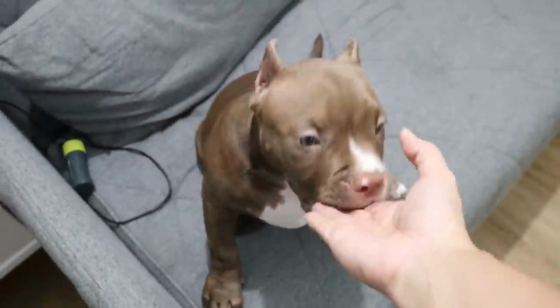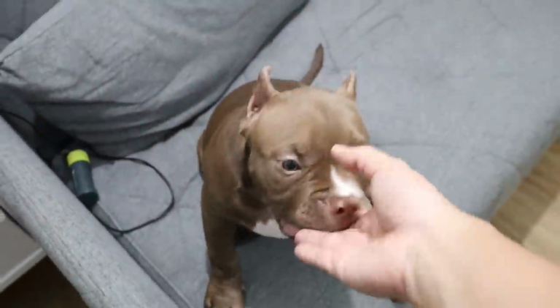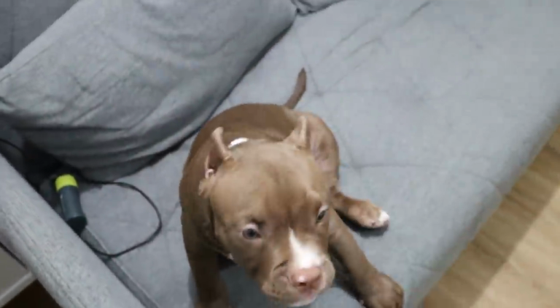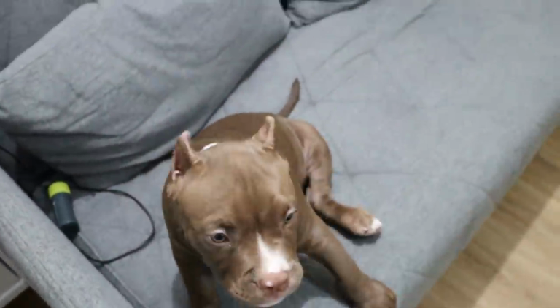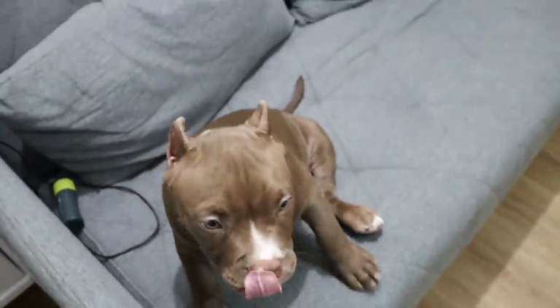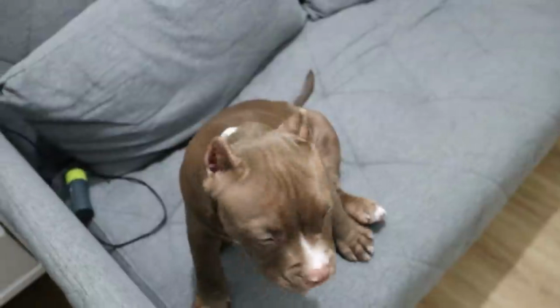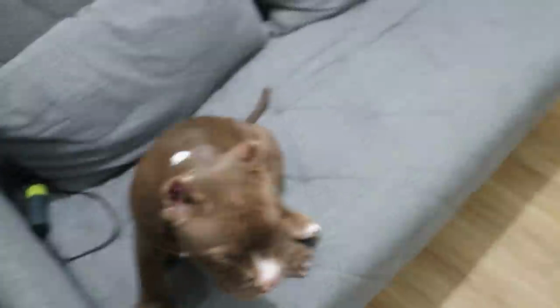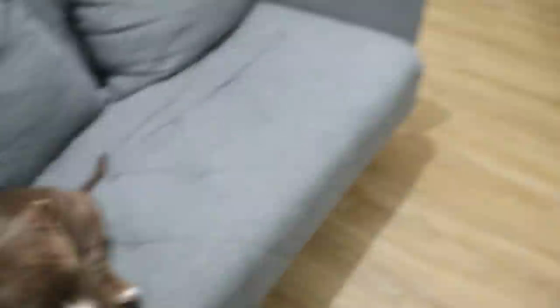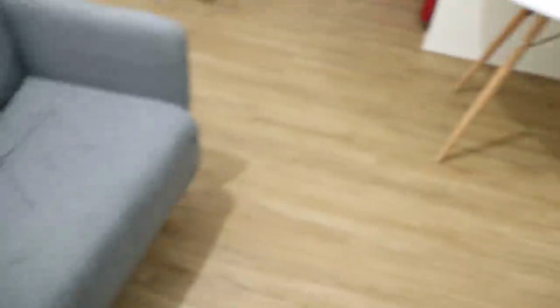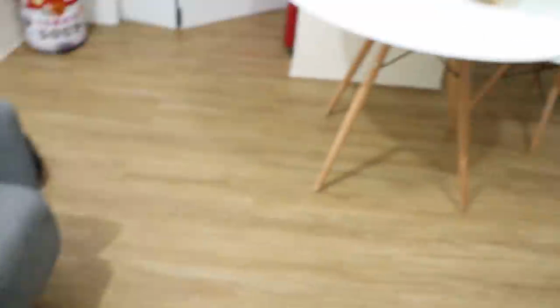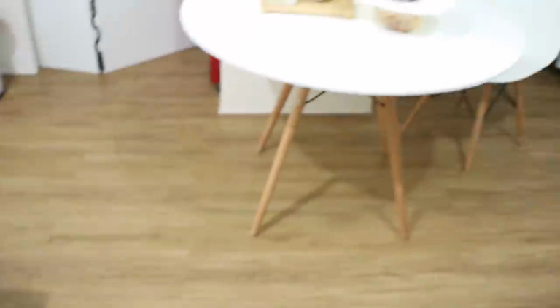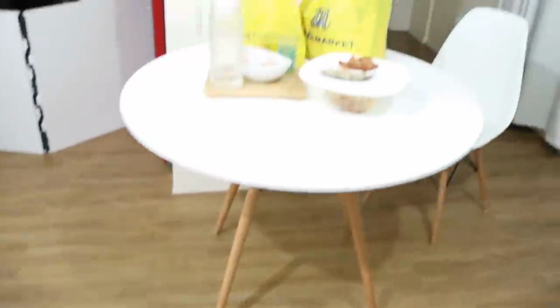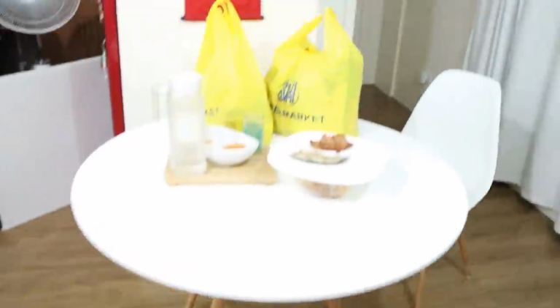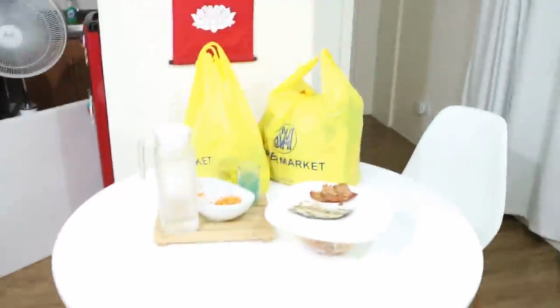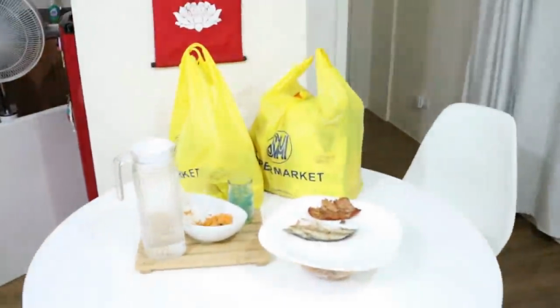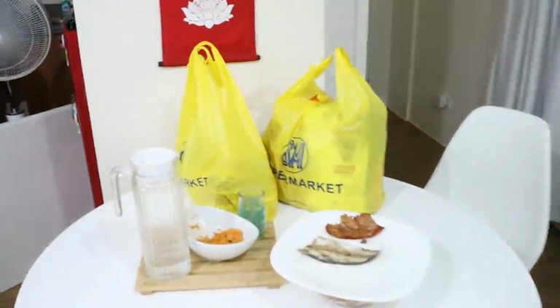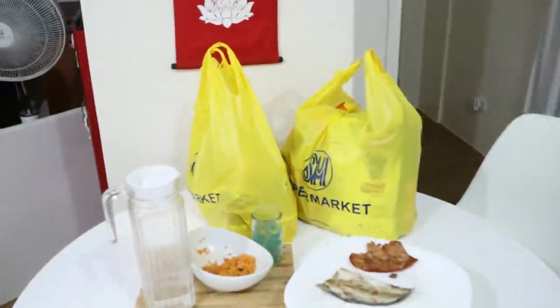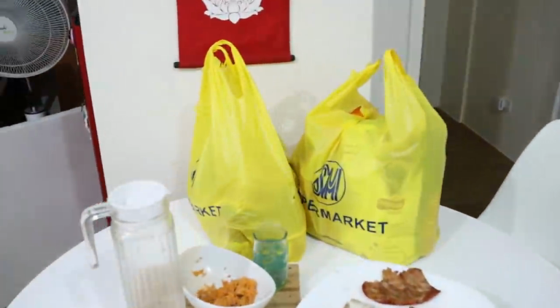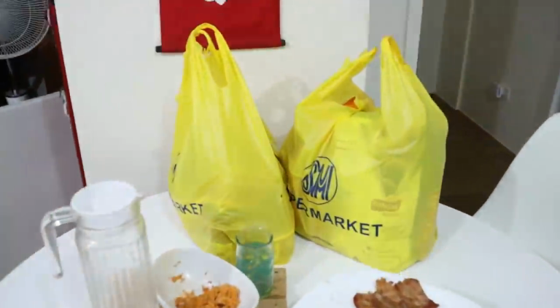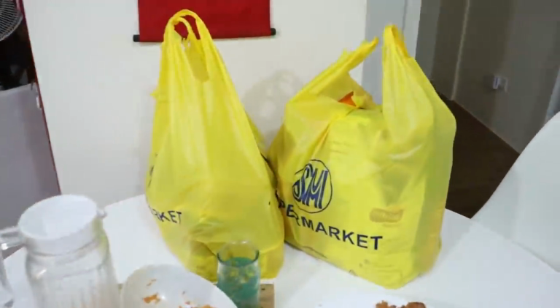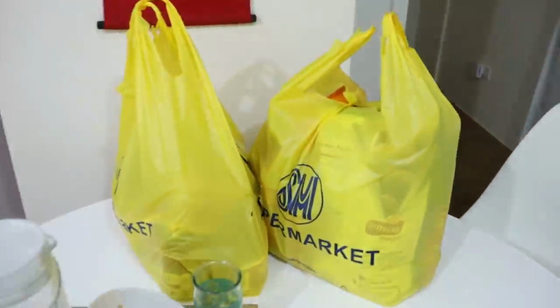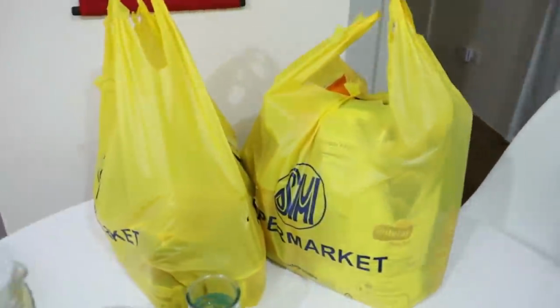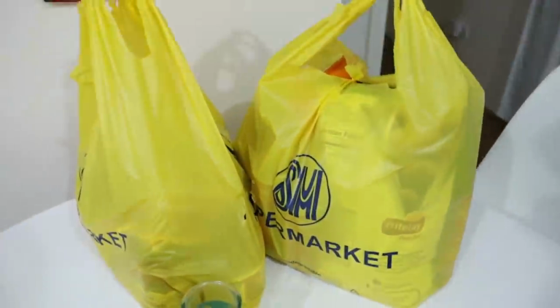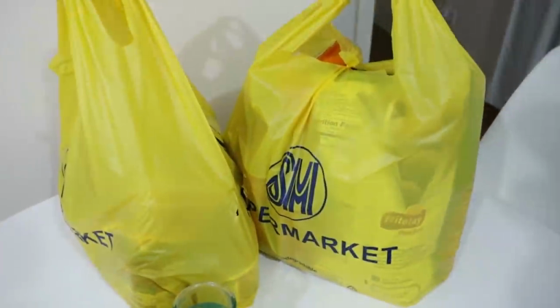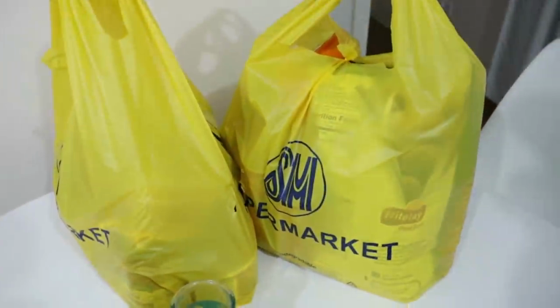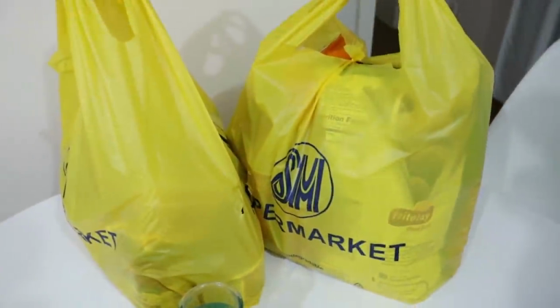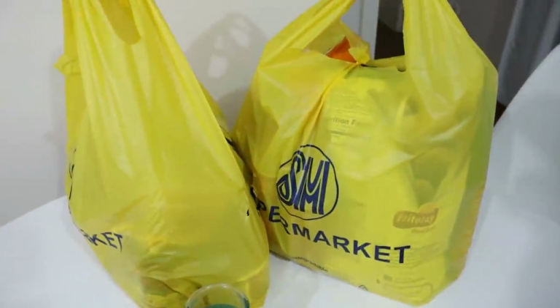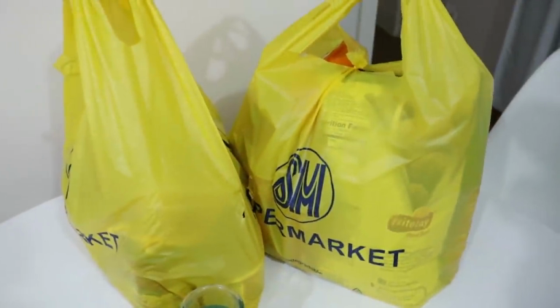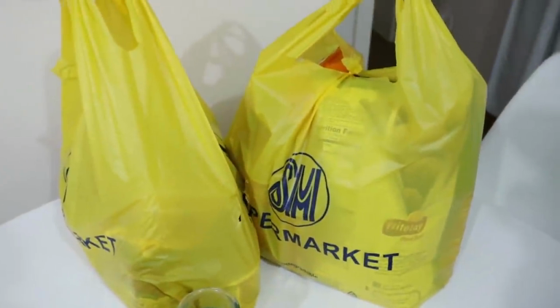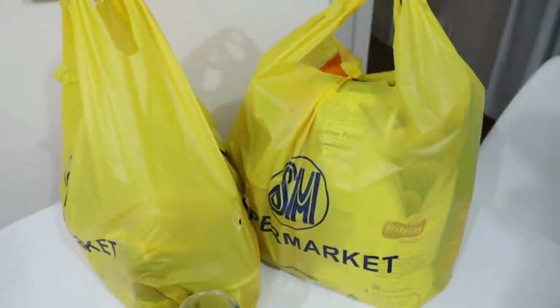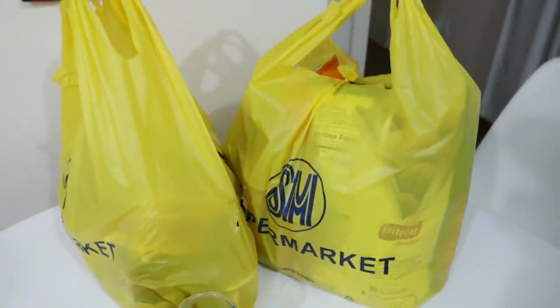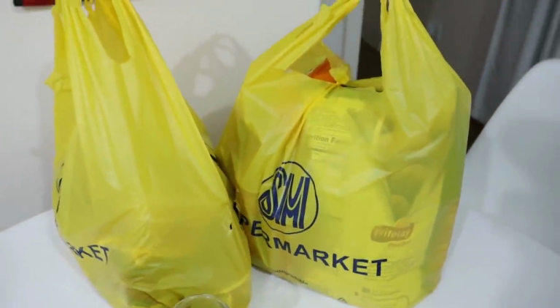Anyway, we'll just go to the supermarket. We're gonna do a quick grocery haul!